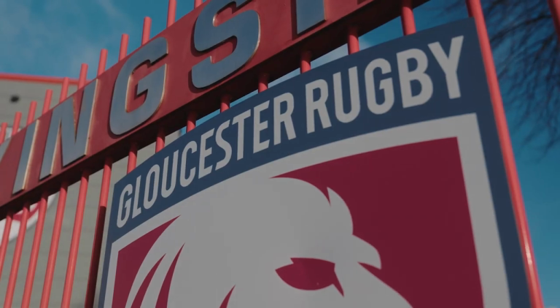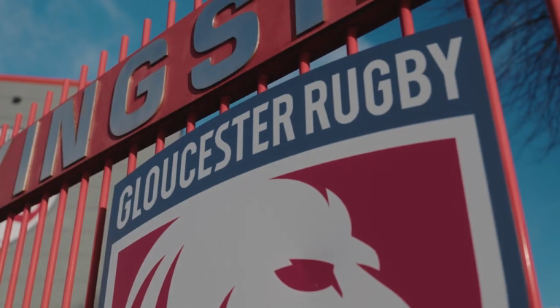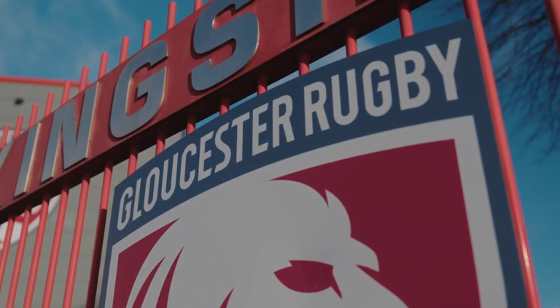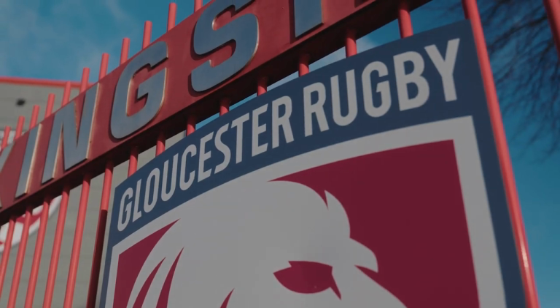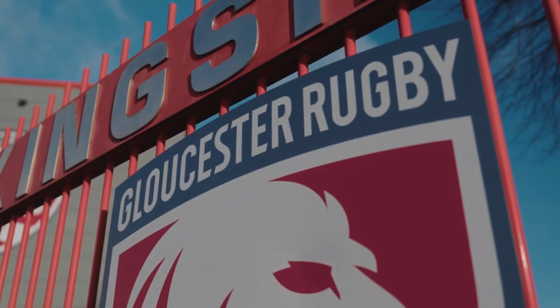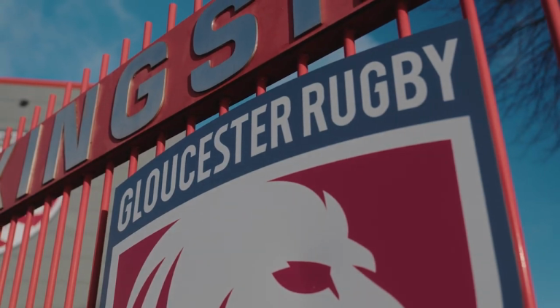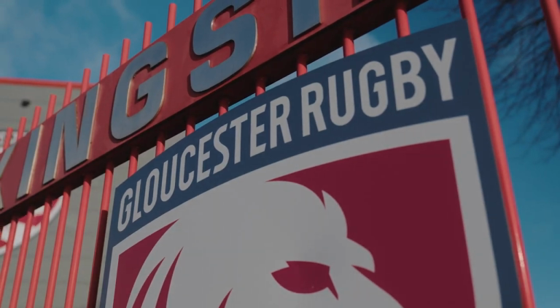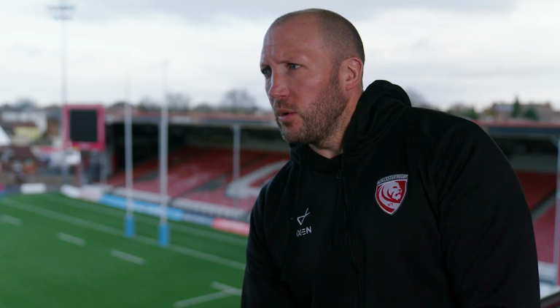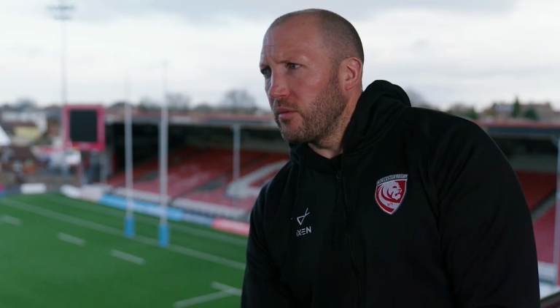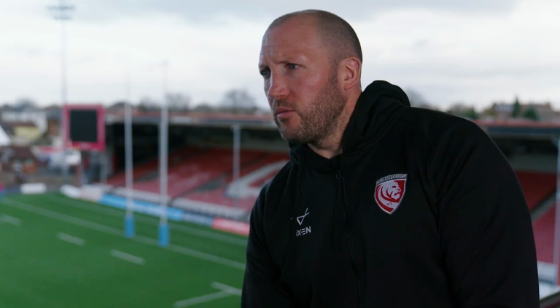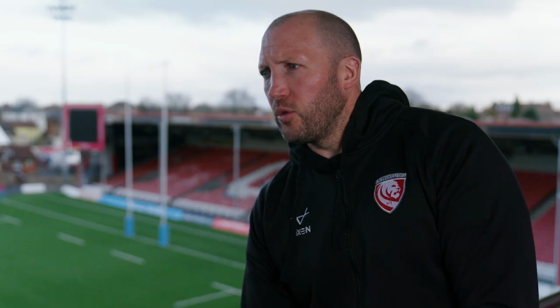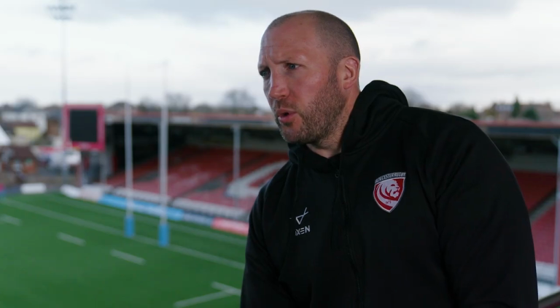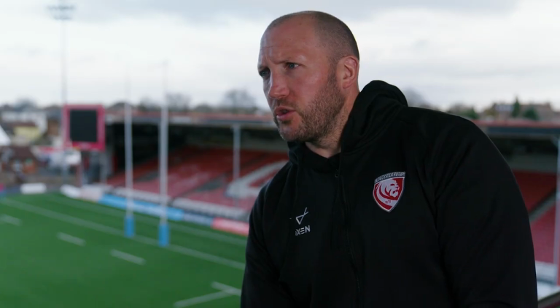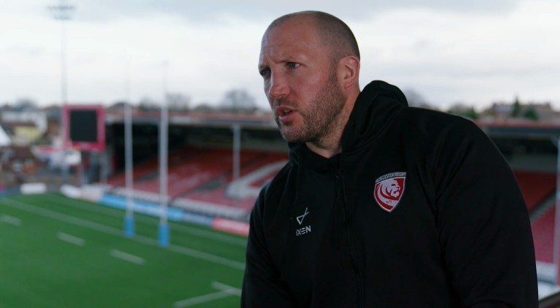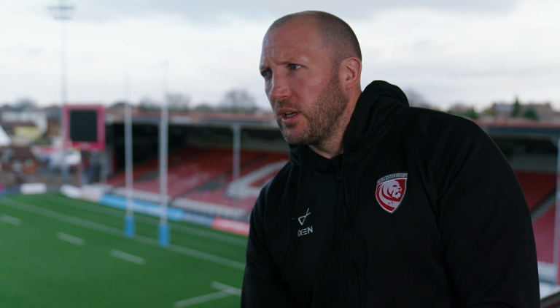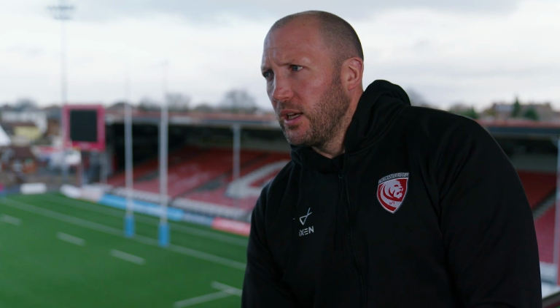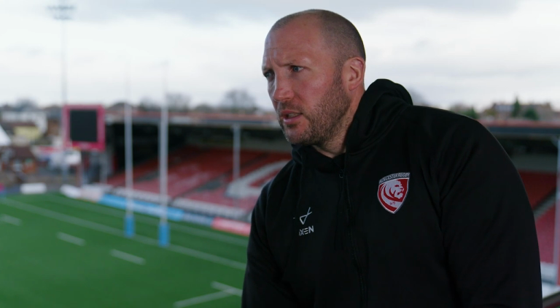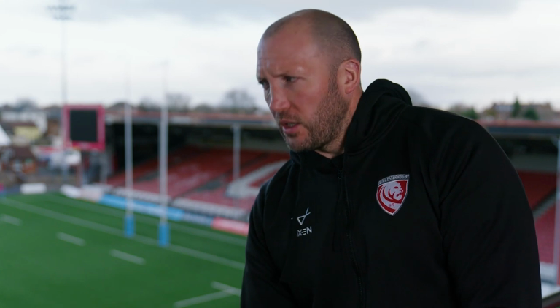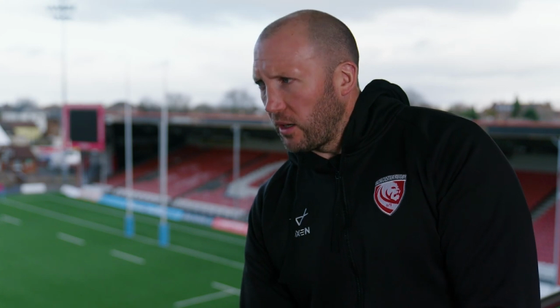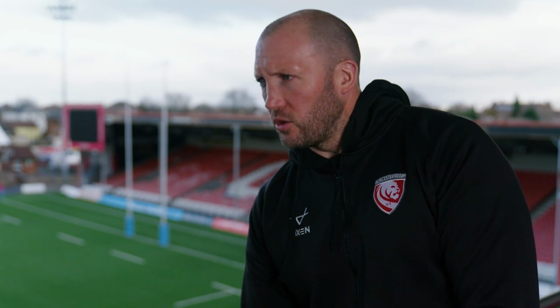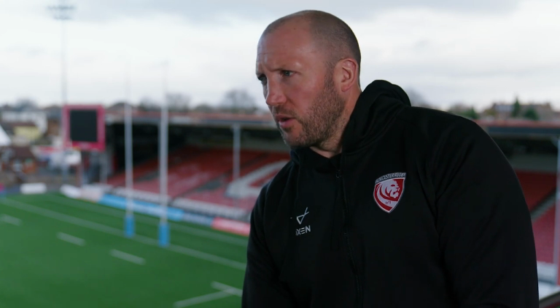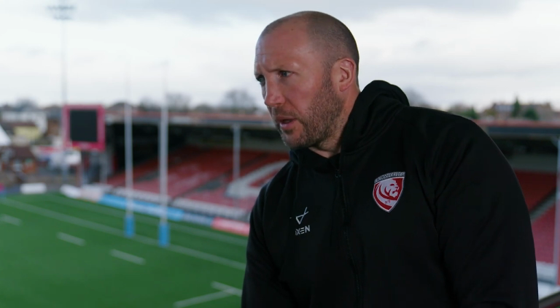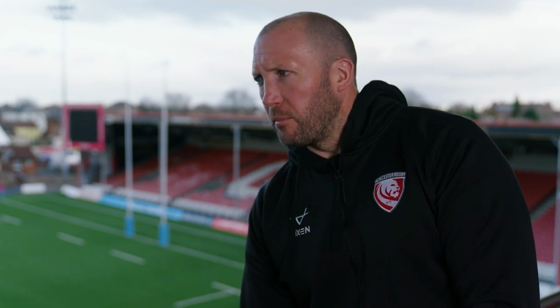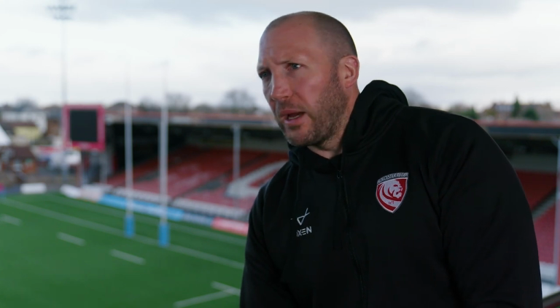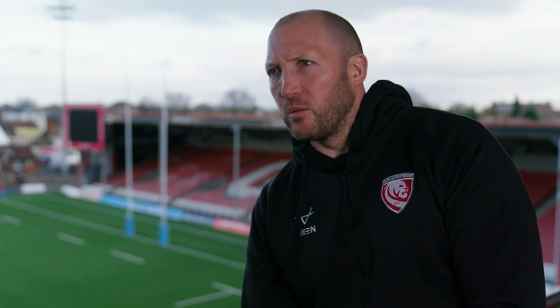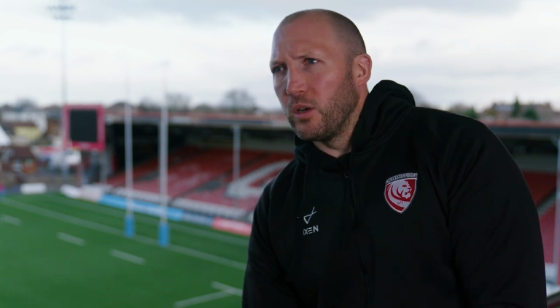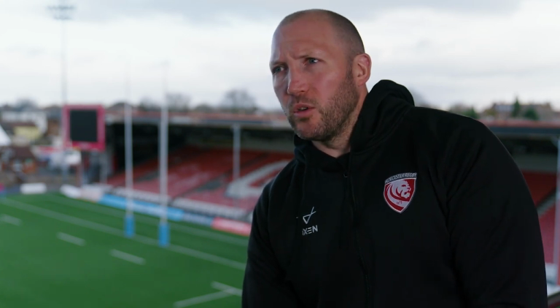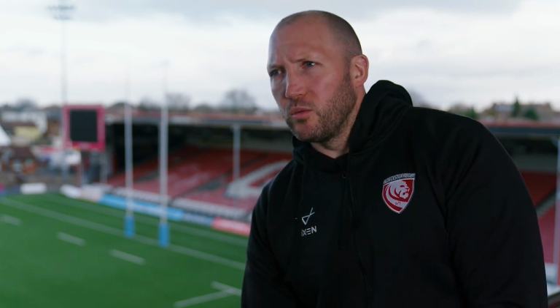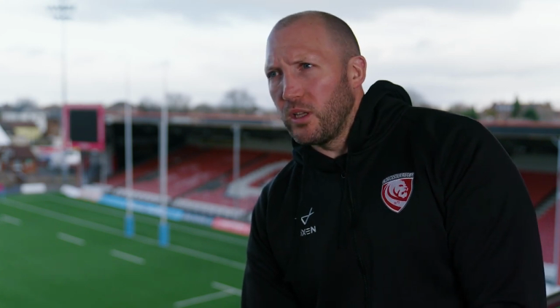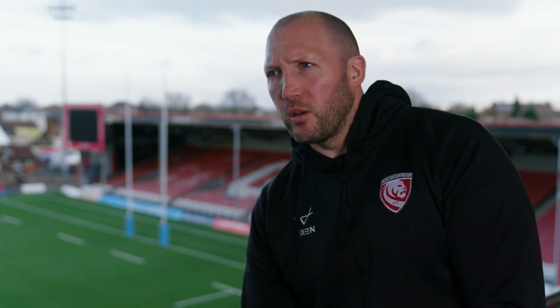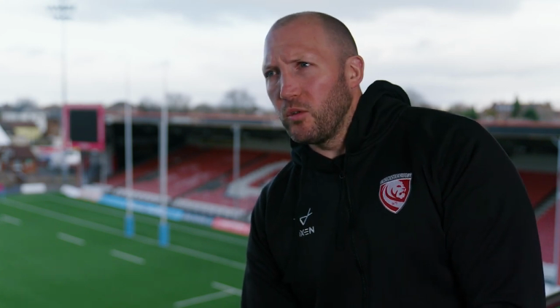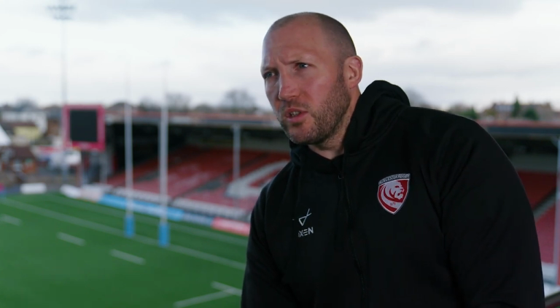I think it's massive — we're having a real push to get Gloucester Rugby Club back to where it was within the community.